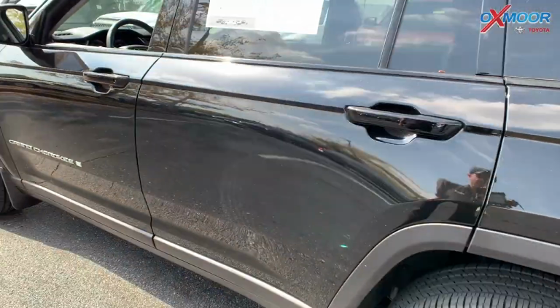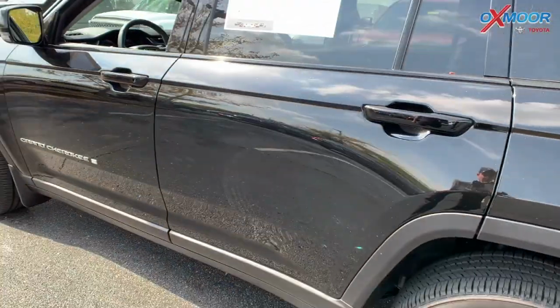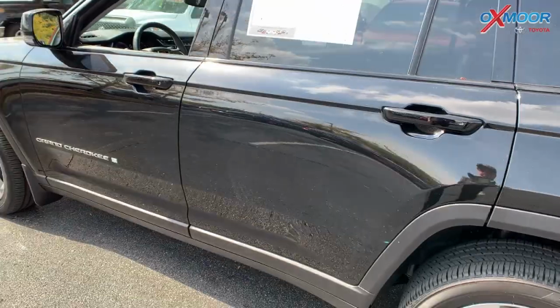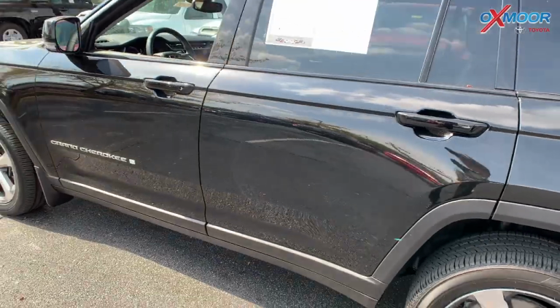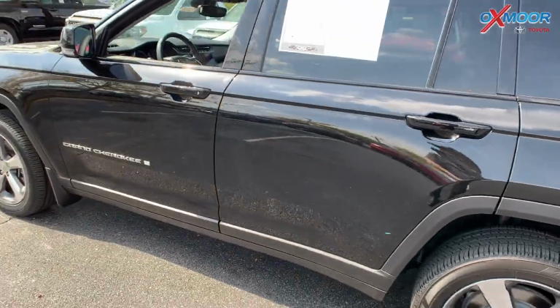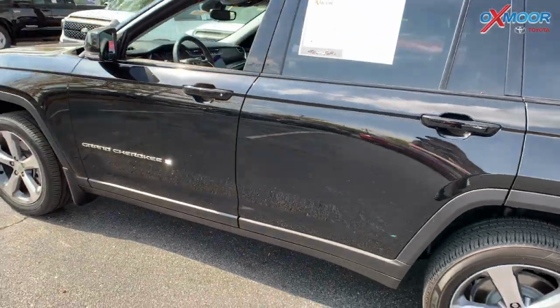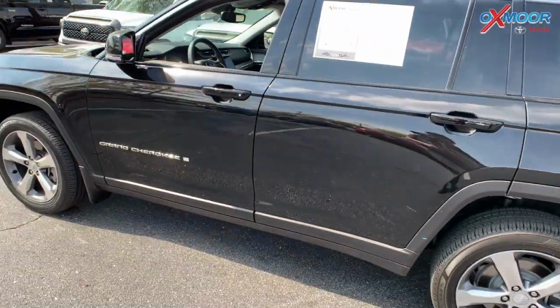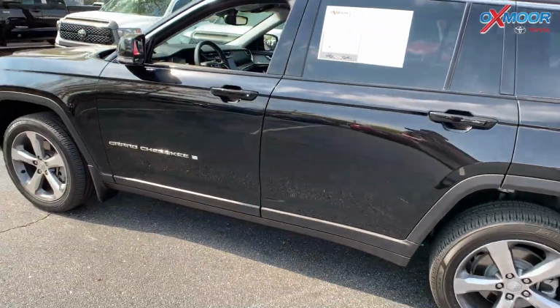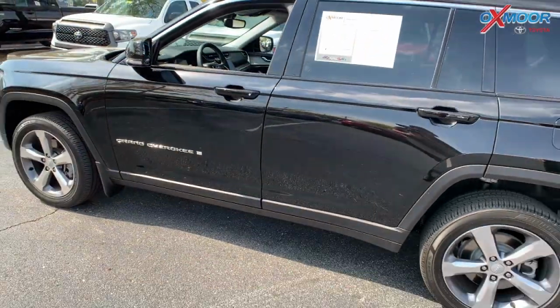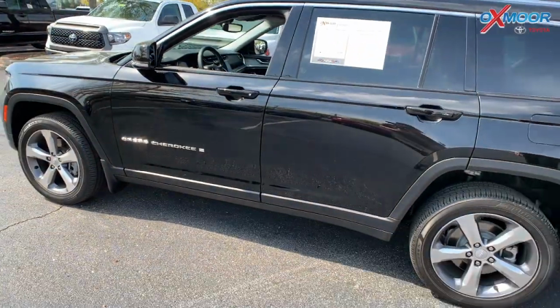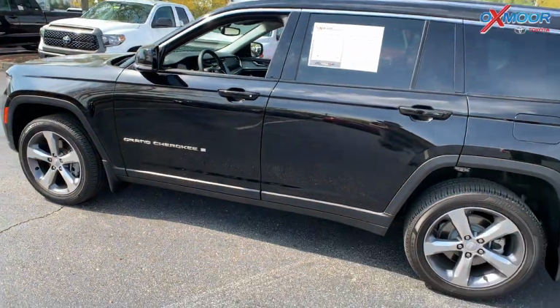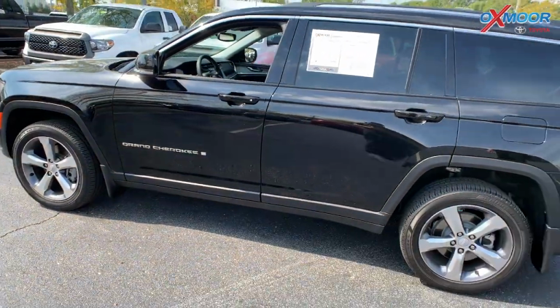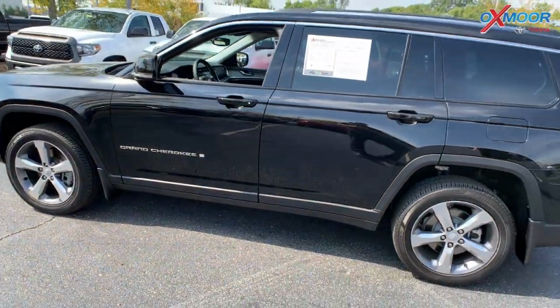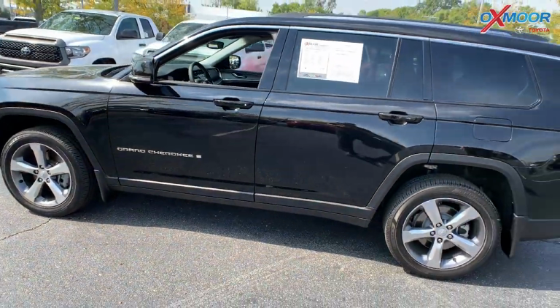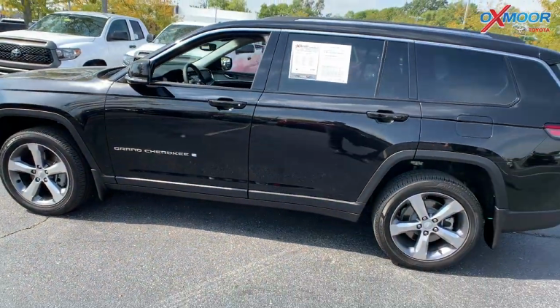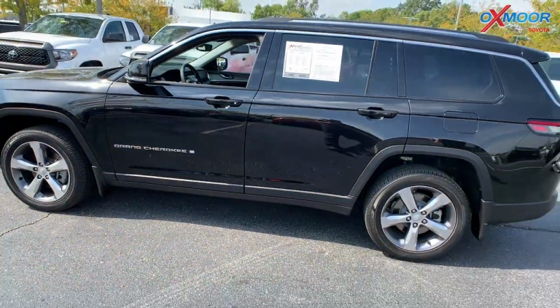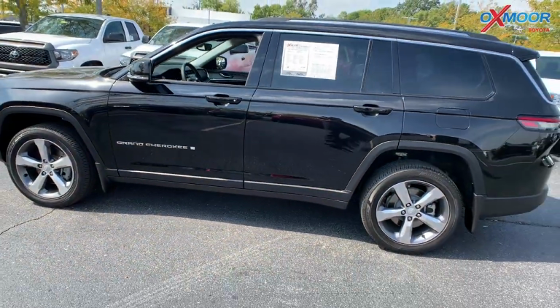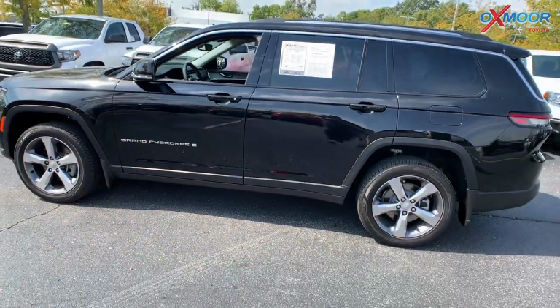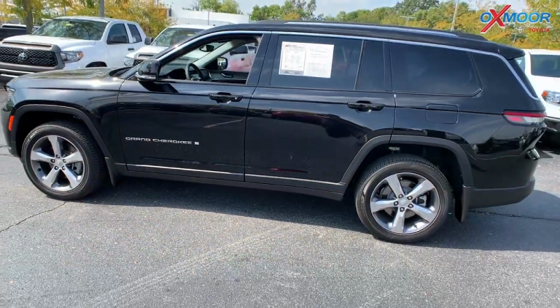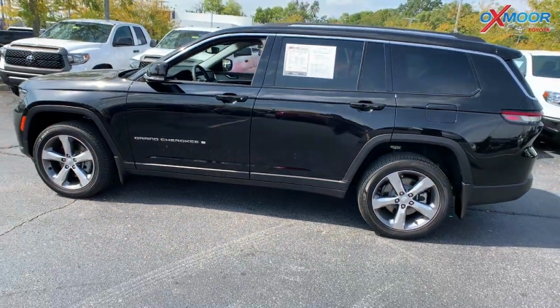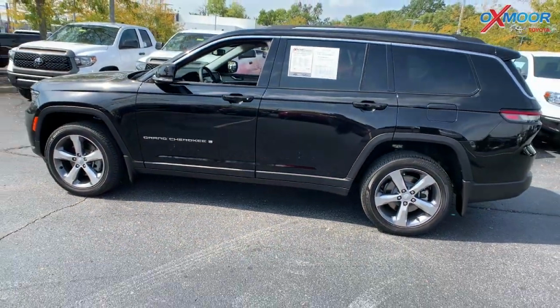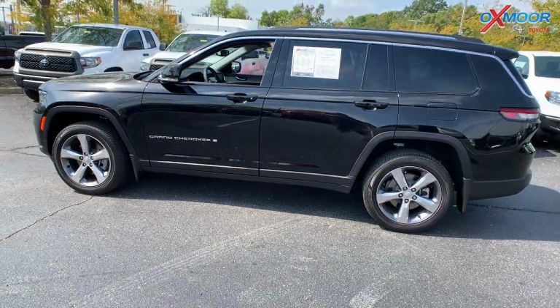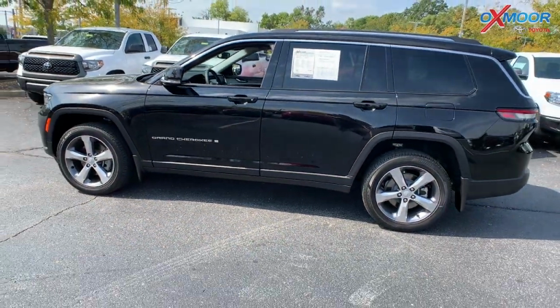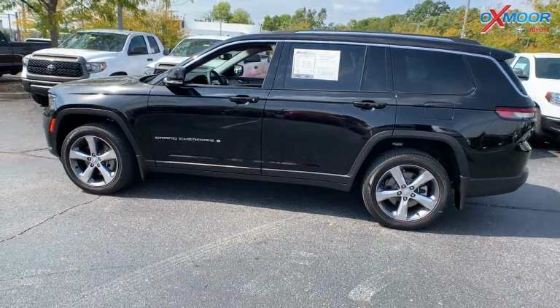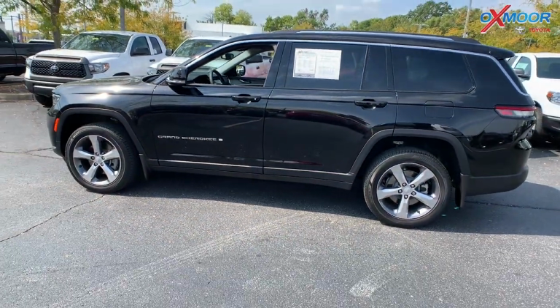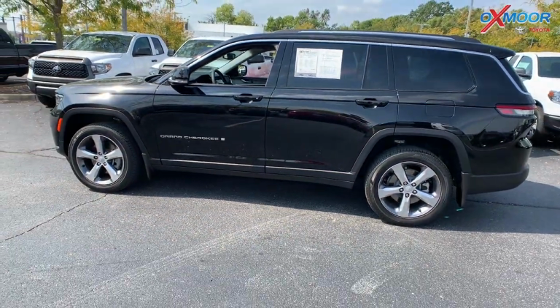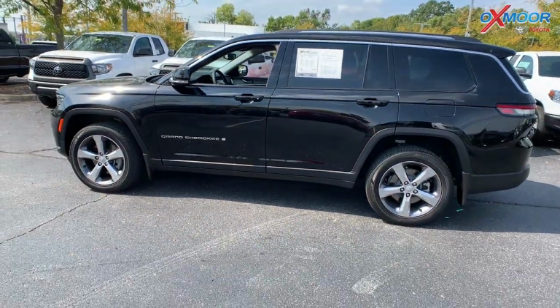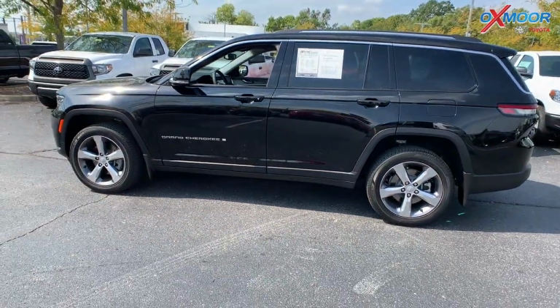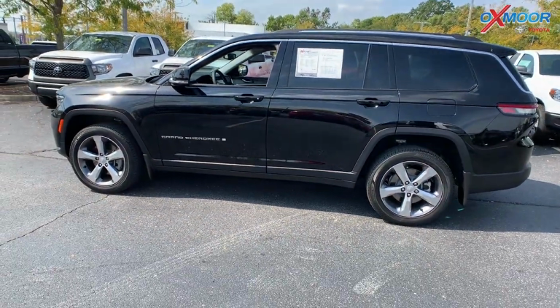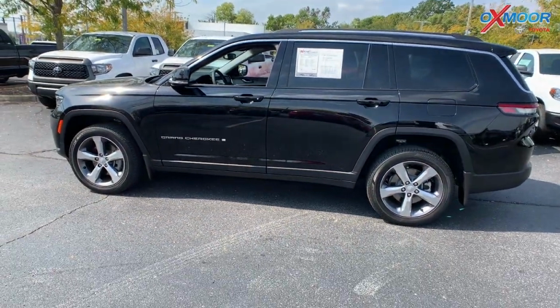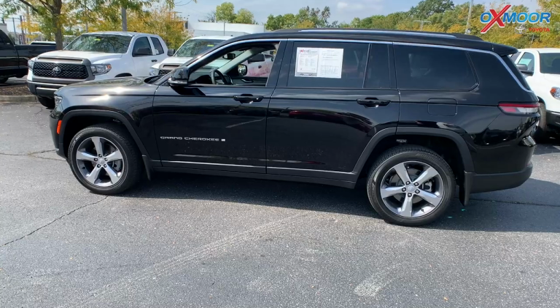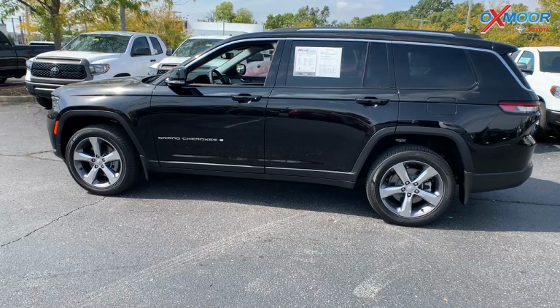Mileage on this one is 704 miles and the price is $52,000.